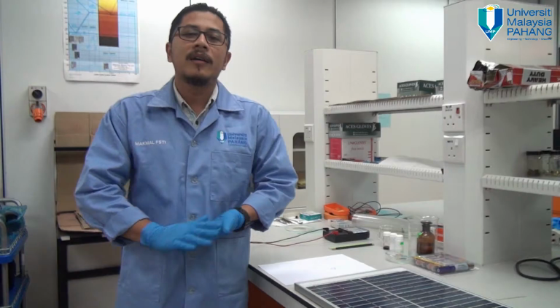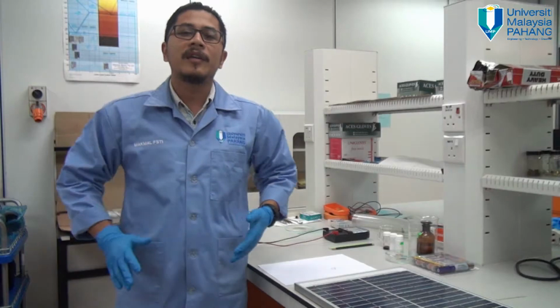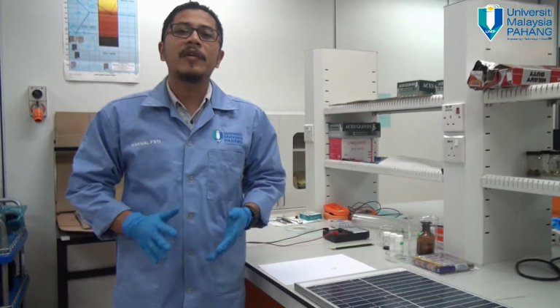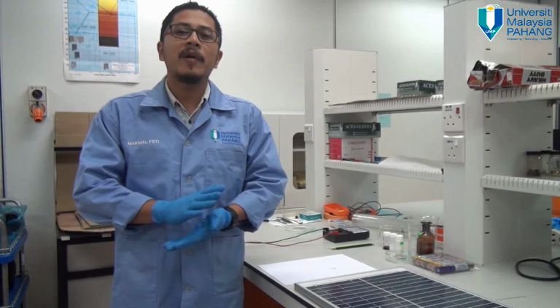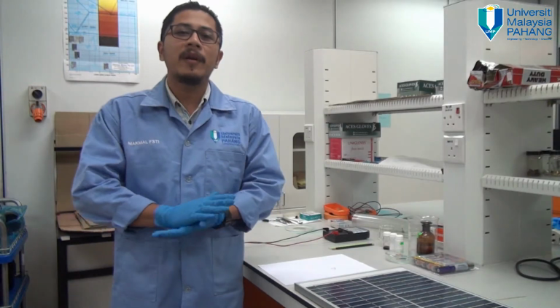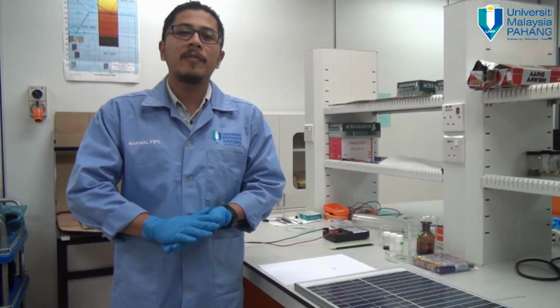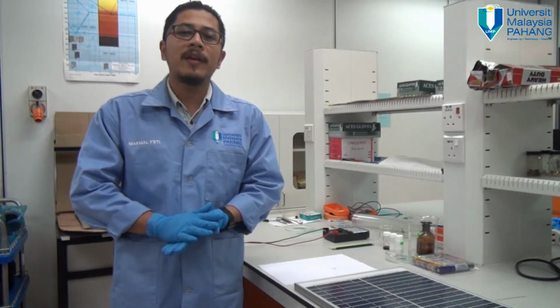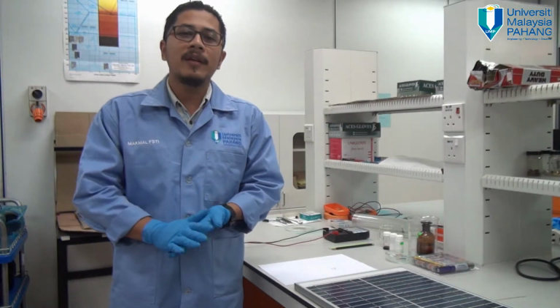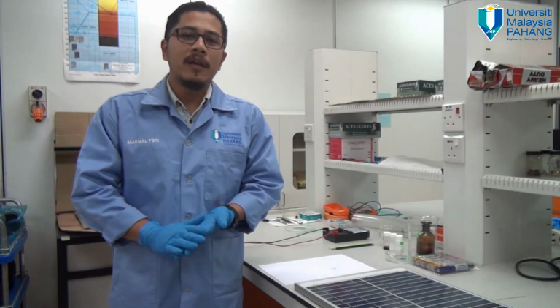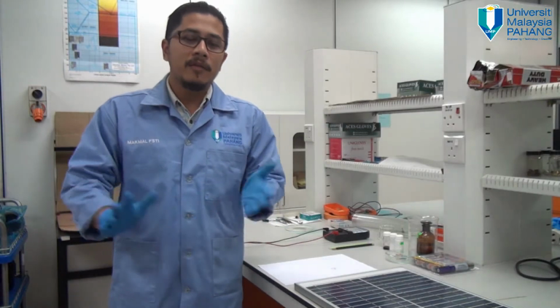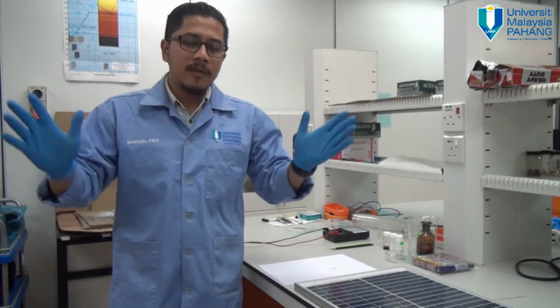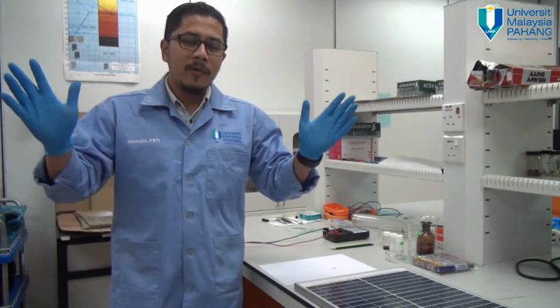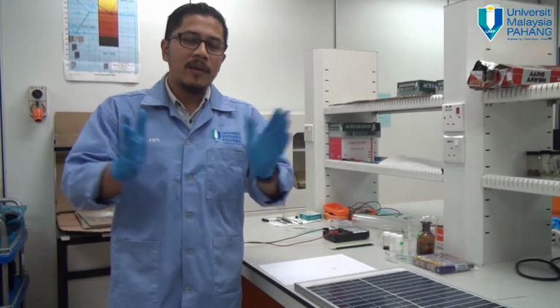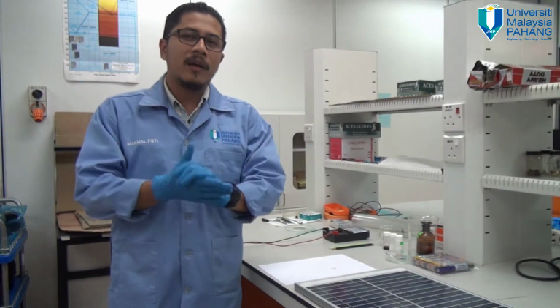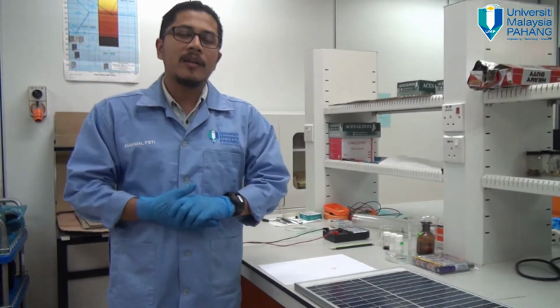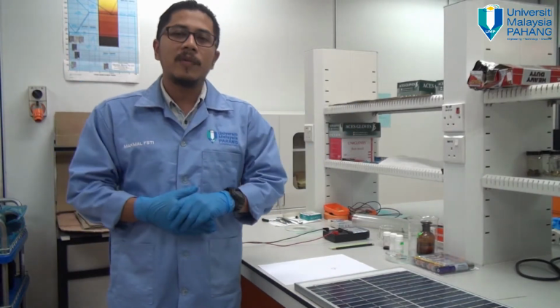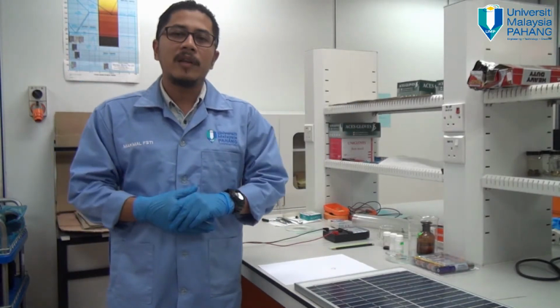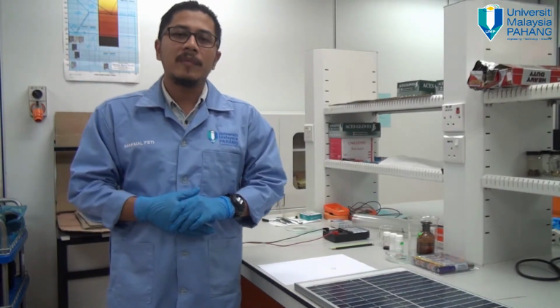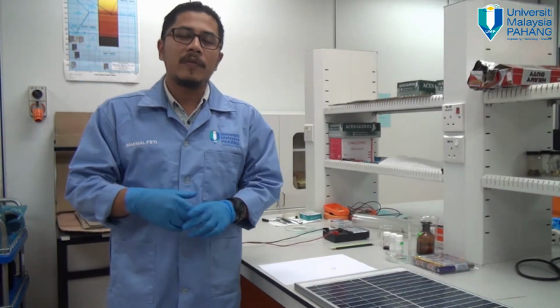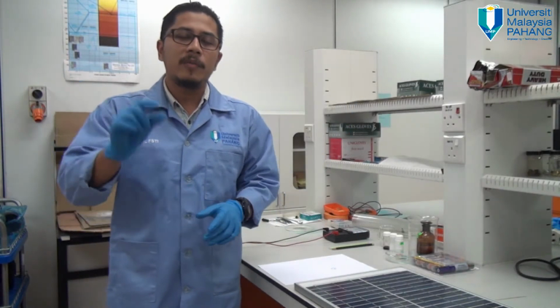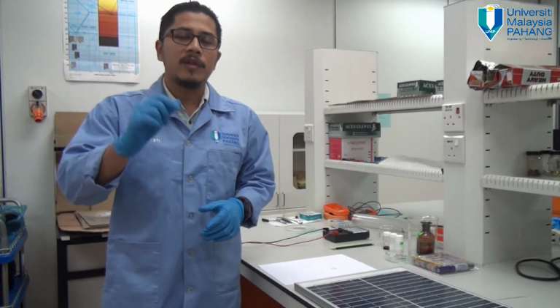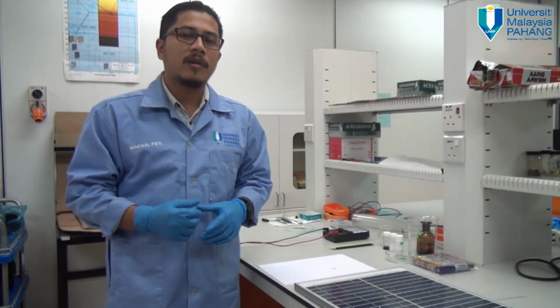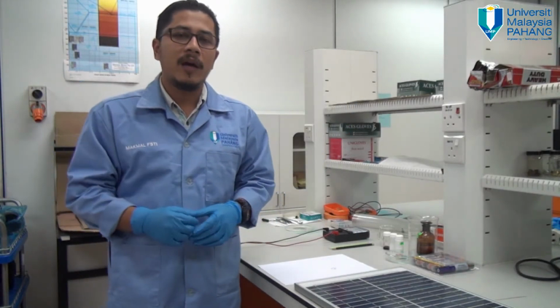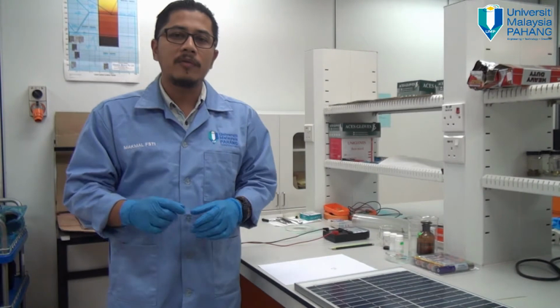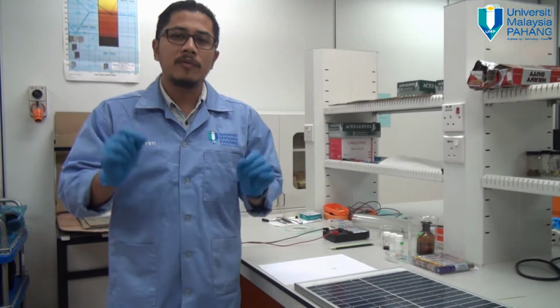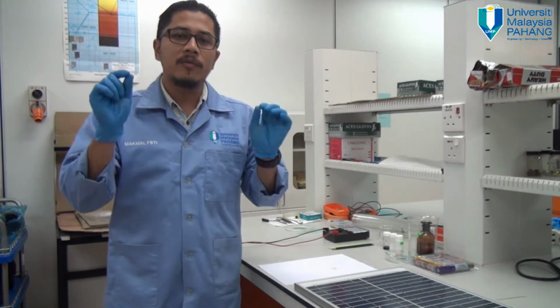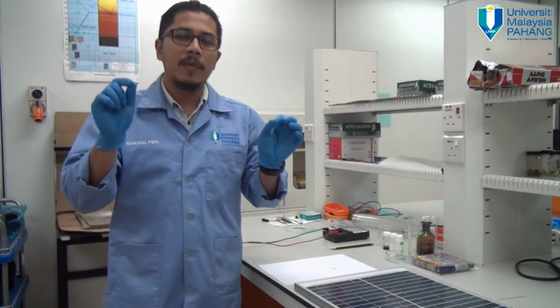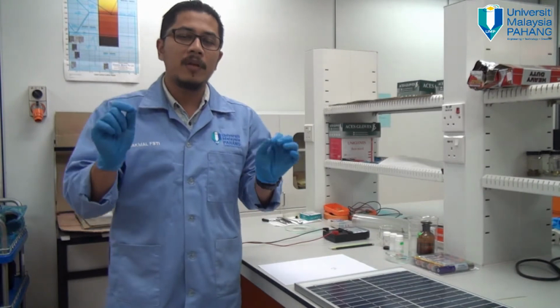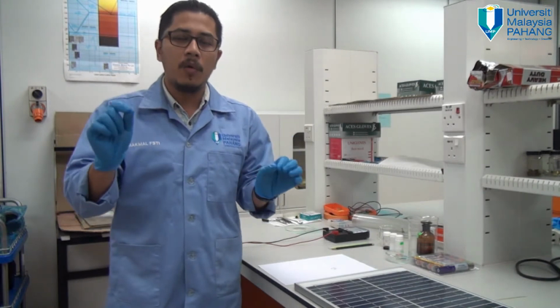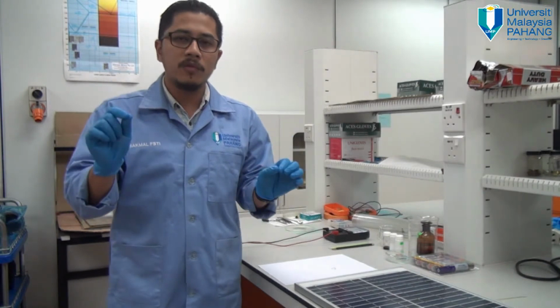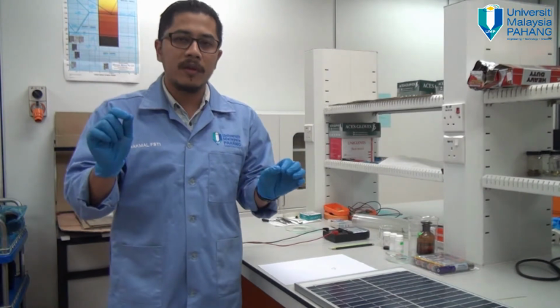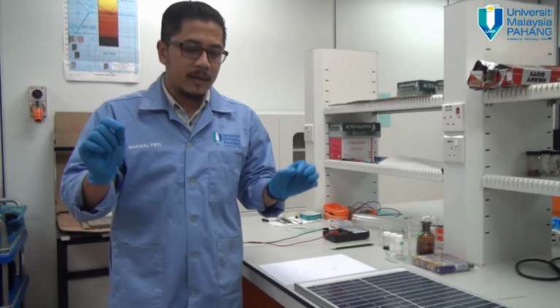Hello, welcome and very good morning. Today I will give you a little bit of demonstration of how to fabricate your own solar cell.